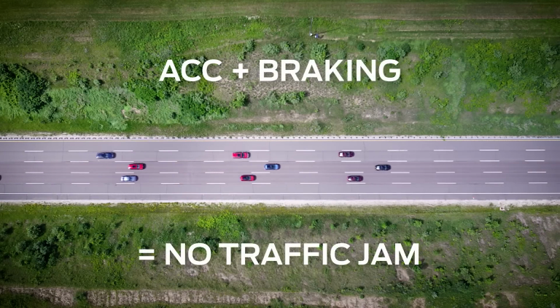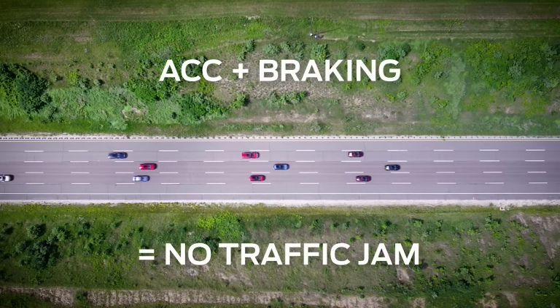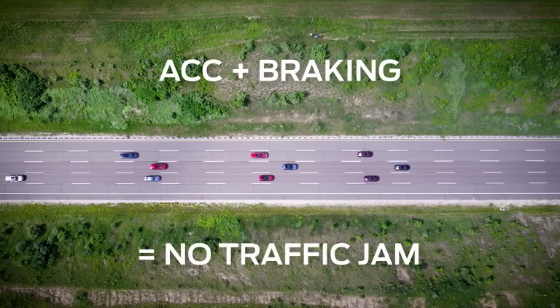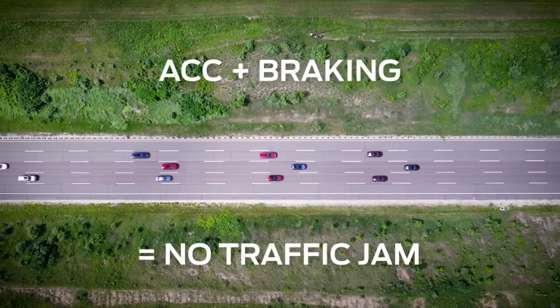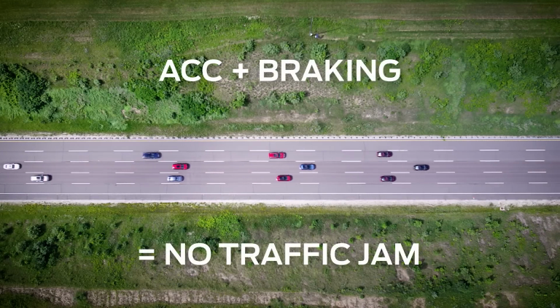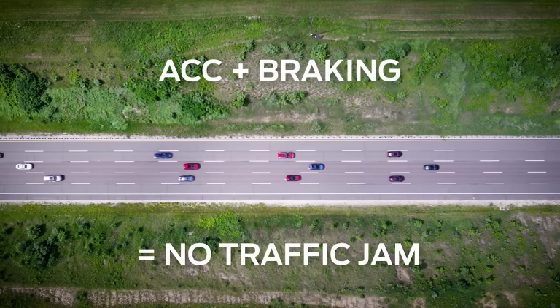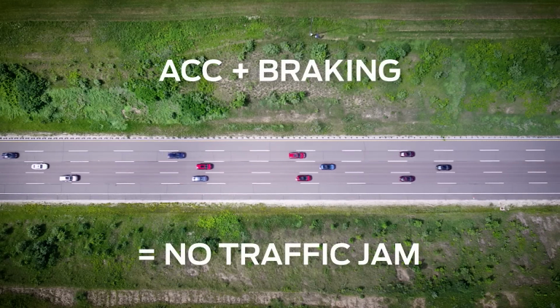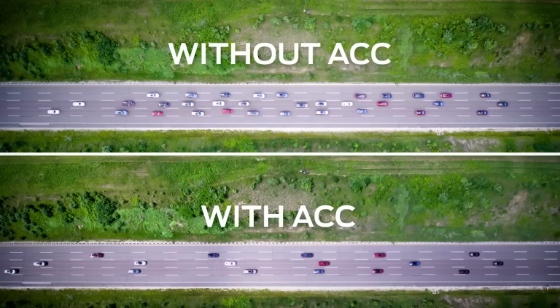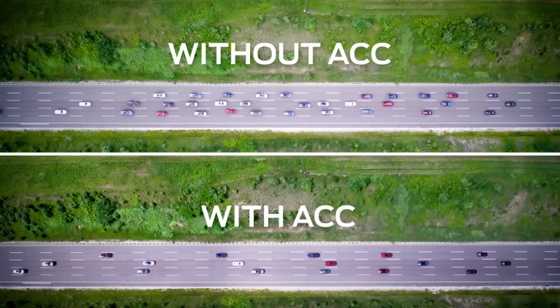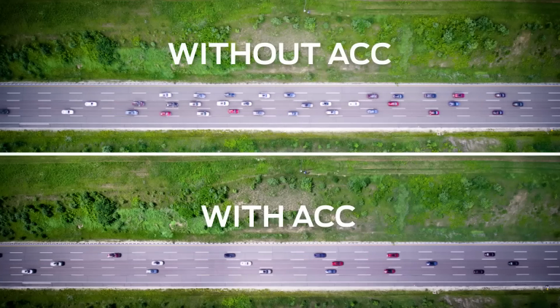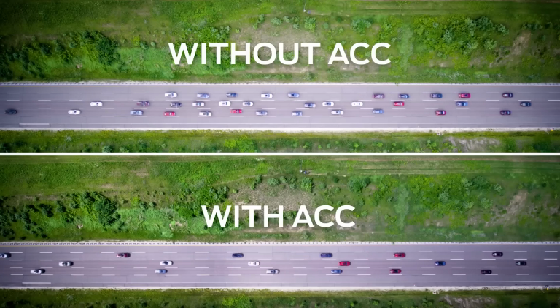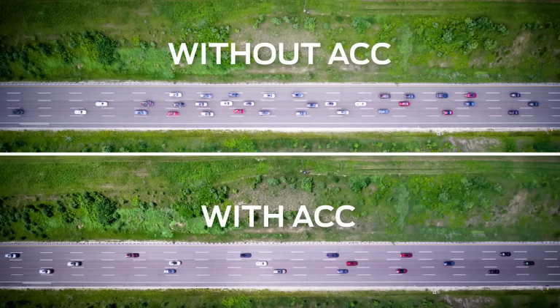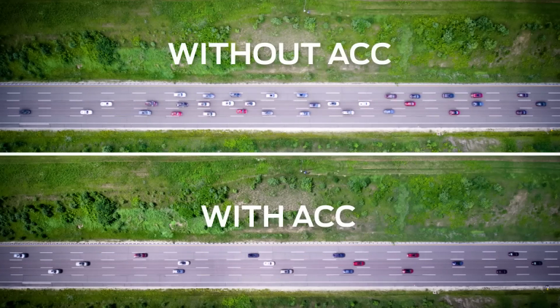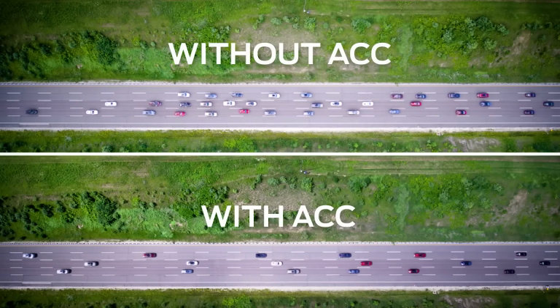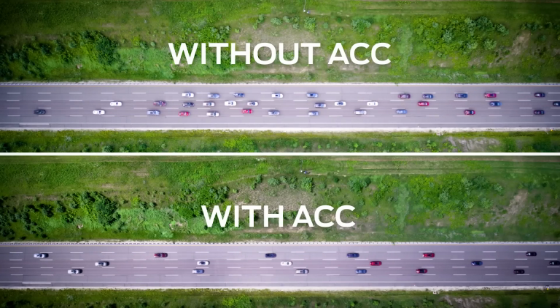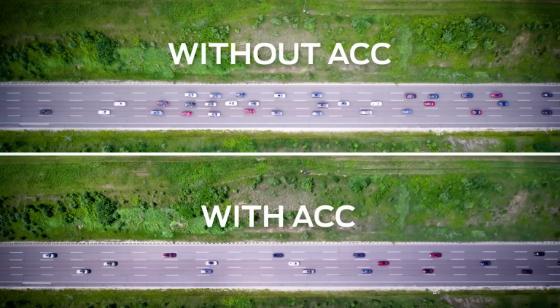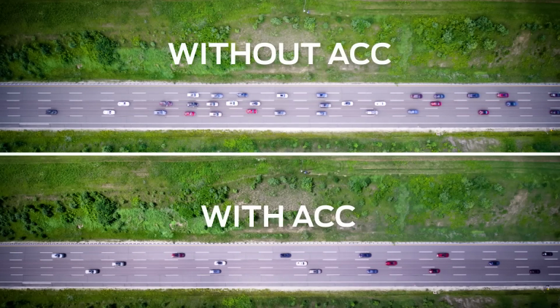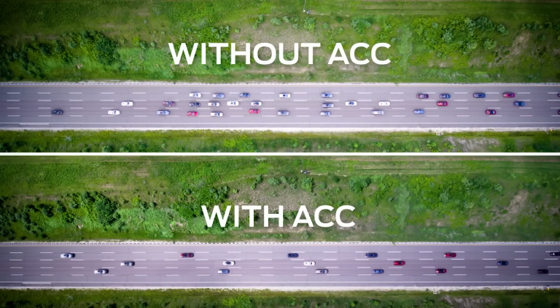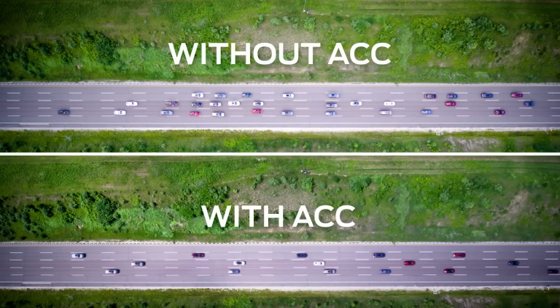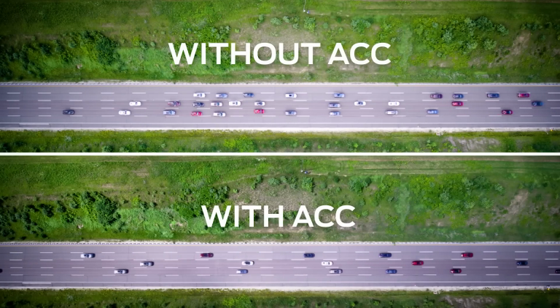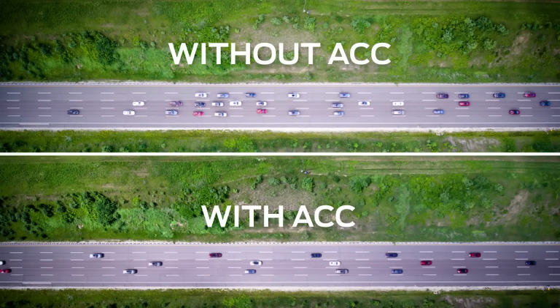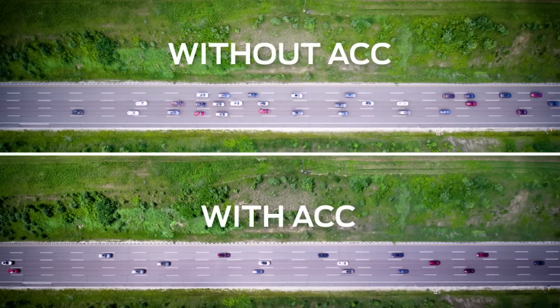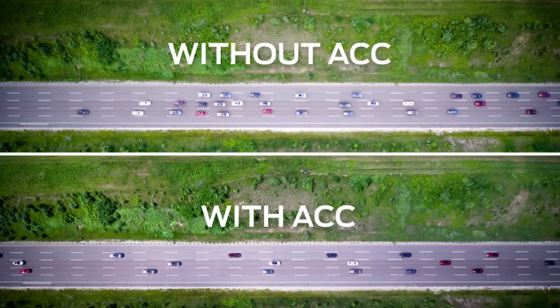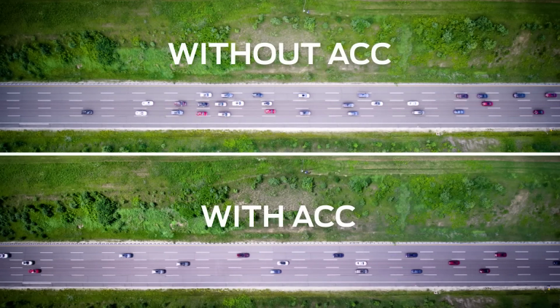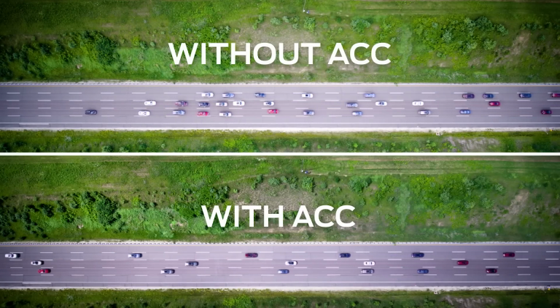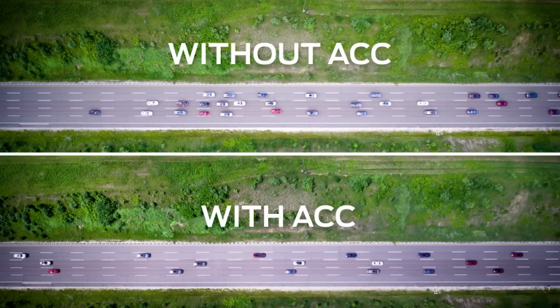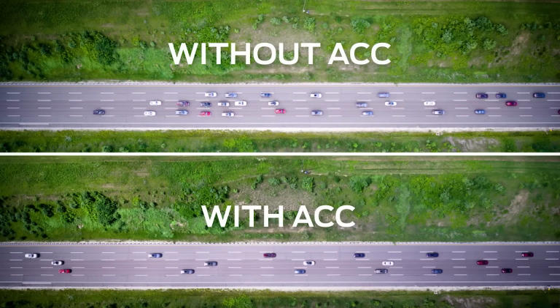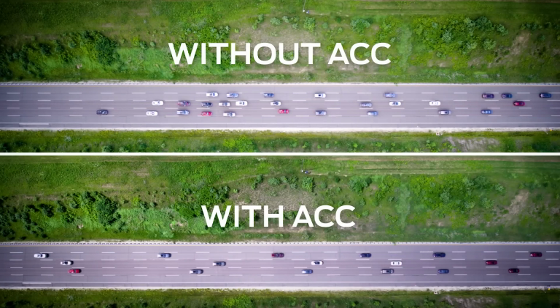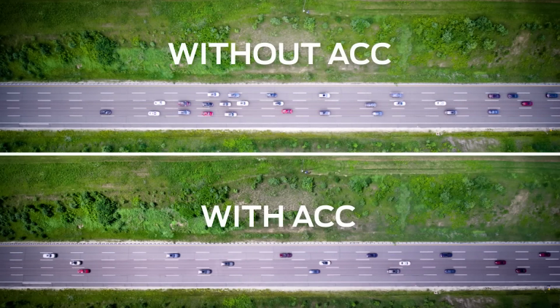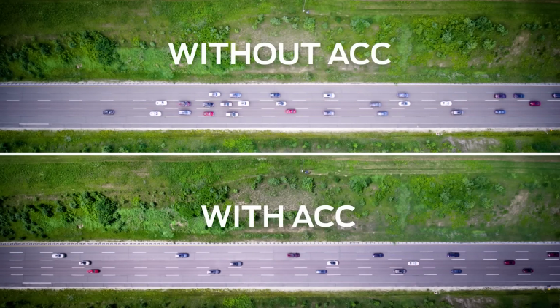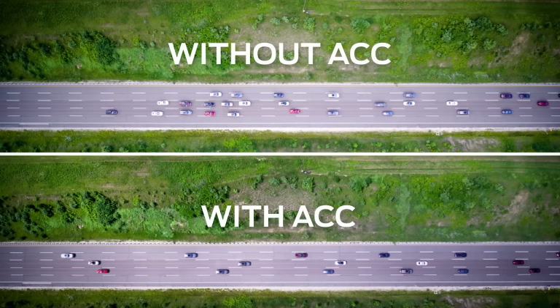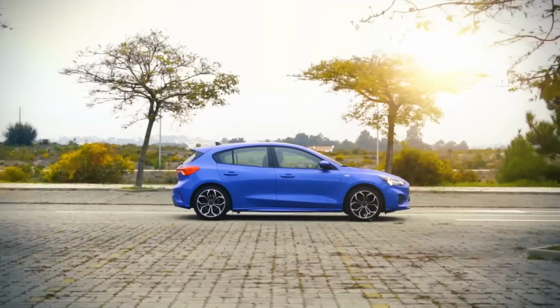So you can spend that wasted week doing what you want to do. Adaptive Cruise Control.